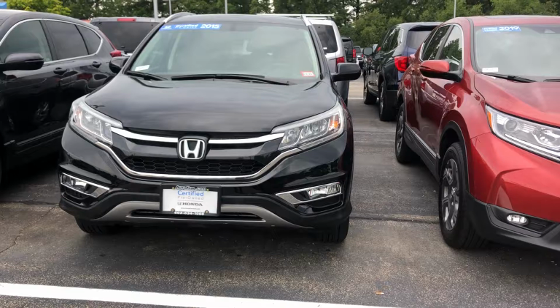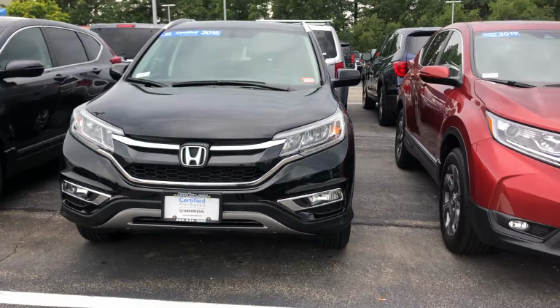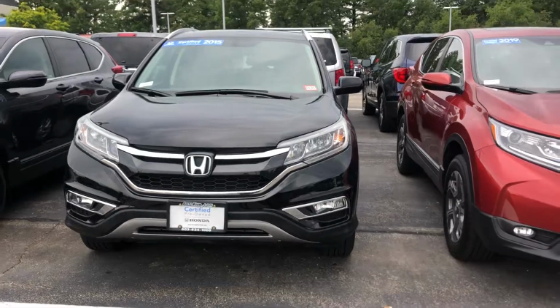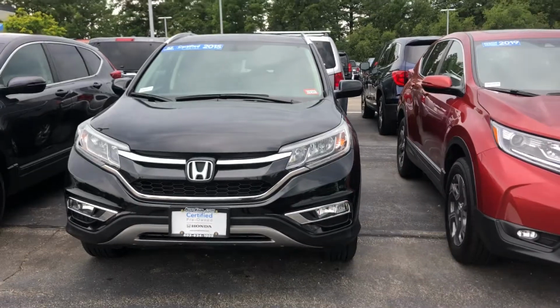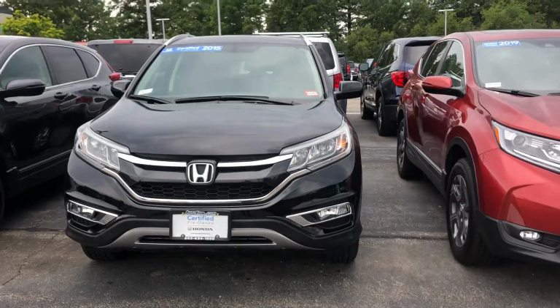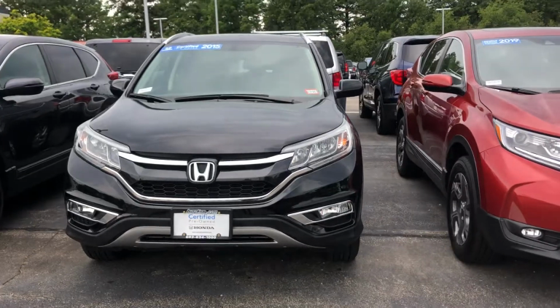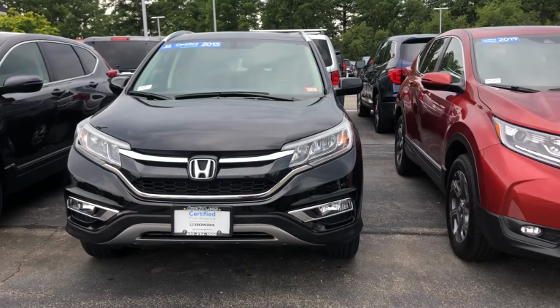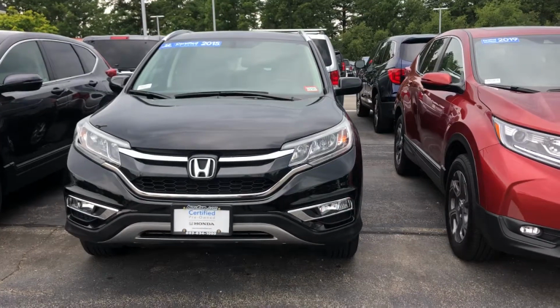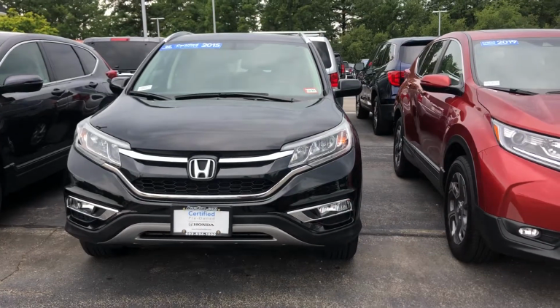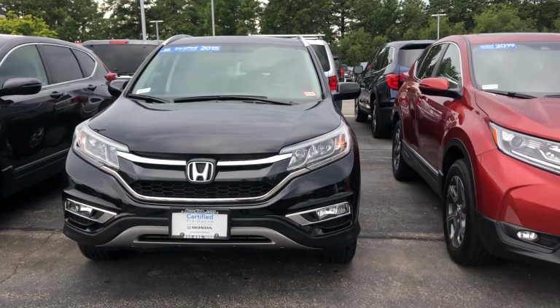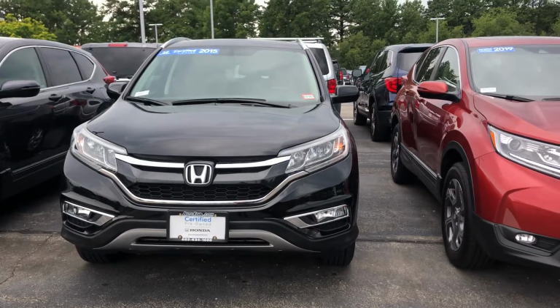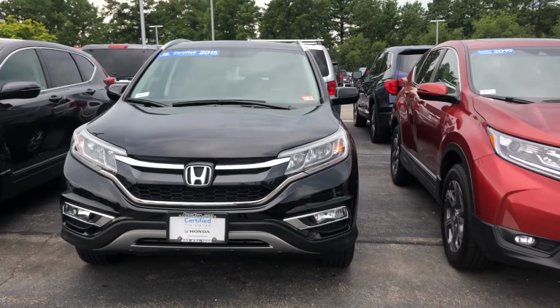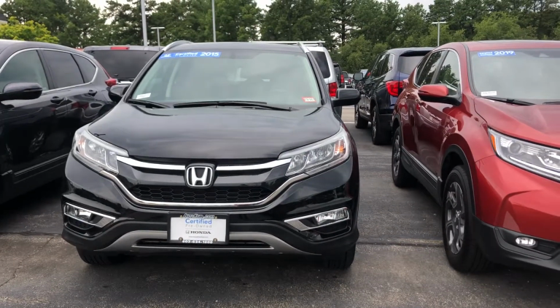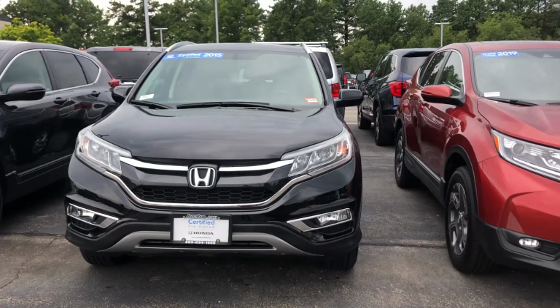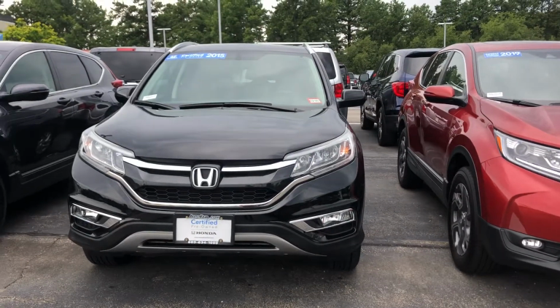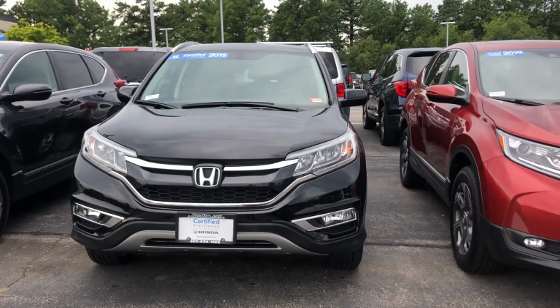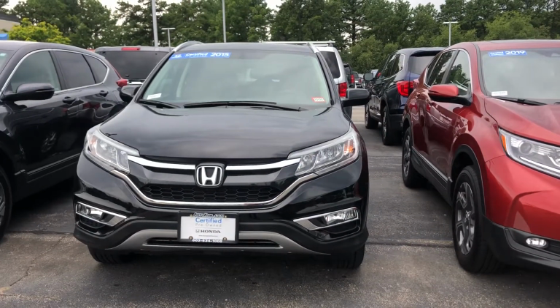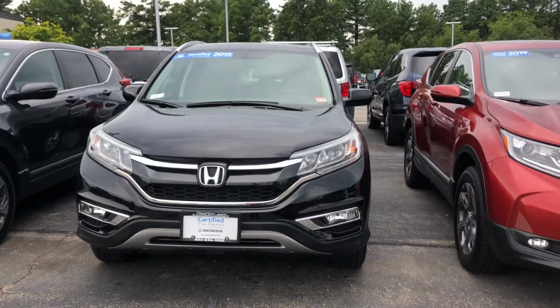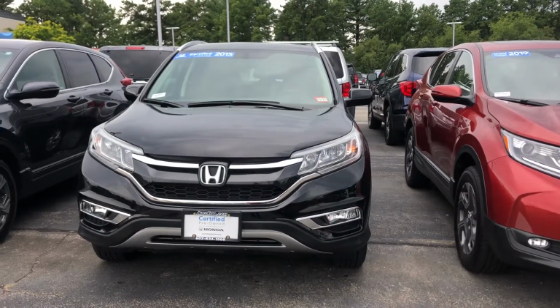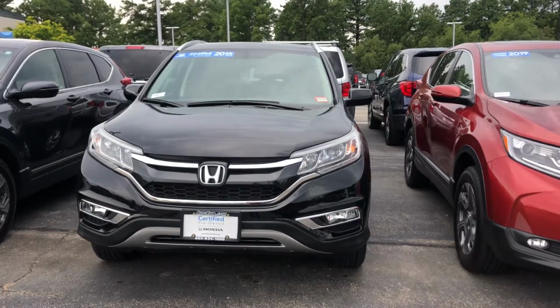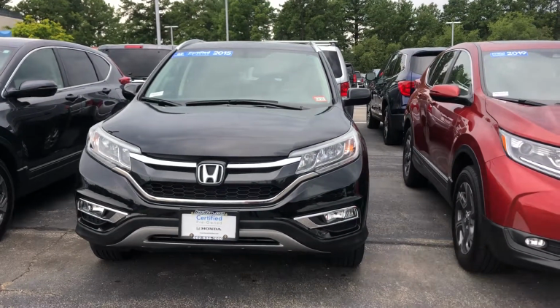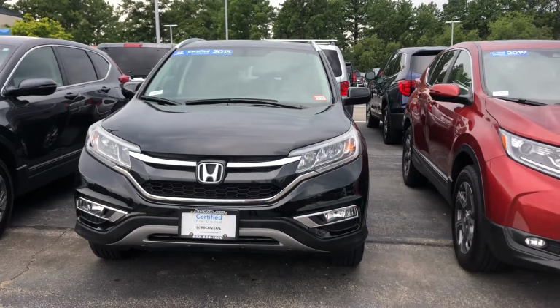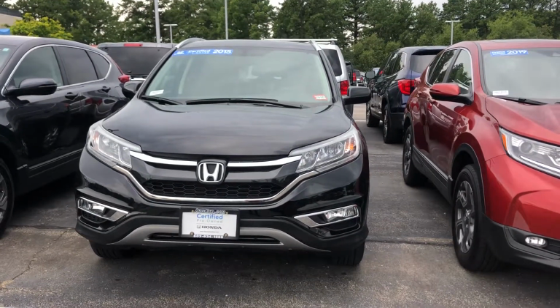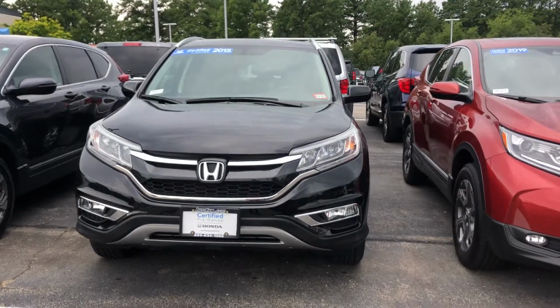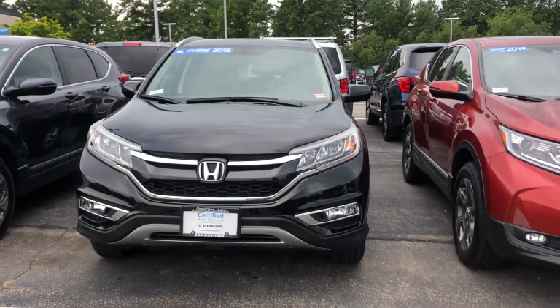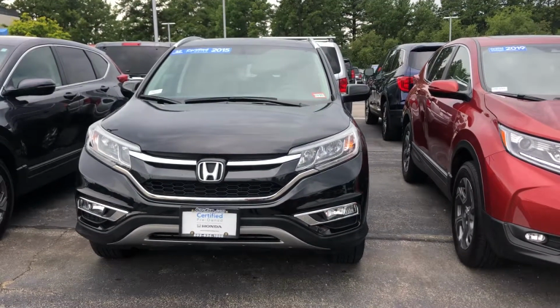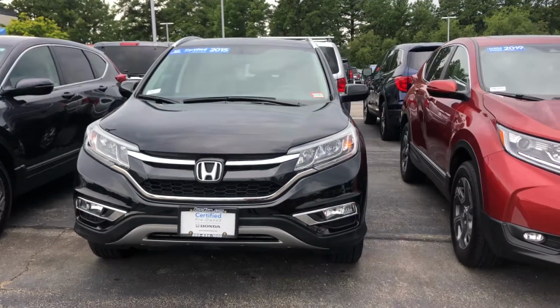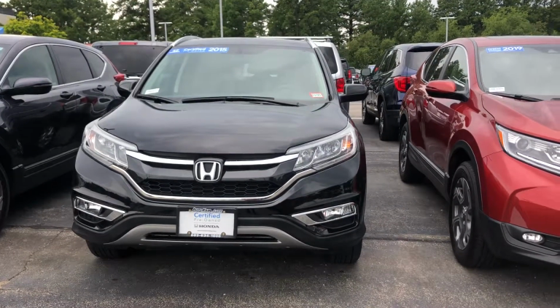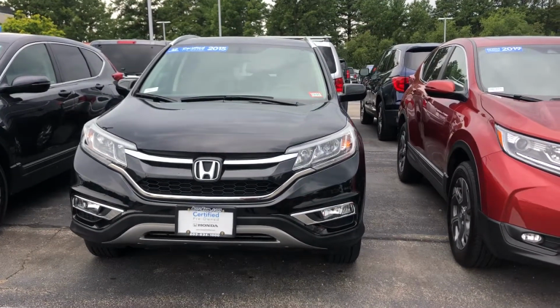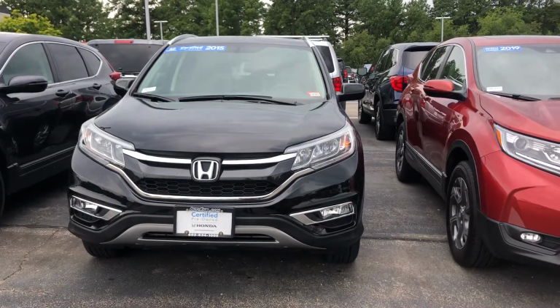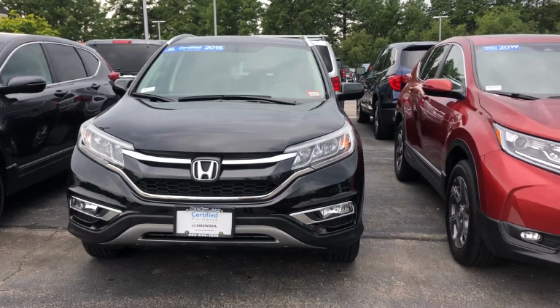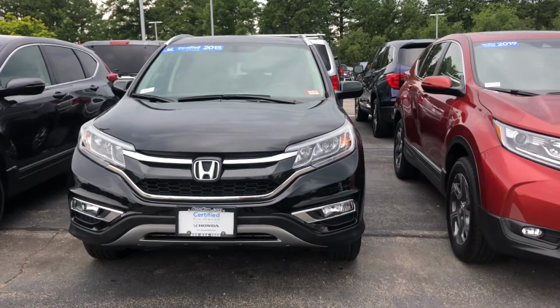Hey Anita, my name is Esmeralda. I want to send you a quick video walk-around of the 2015 Honda CR-V that you inquired about.